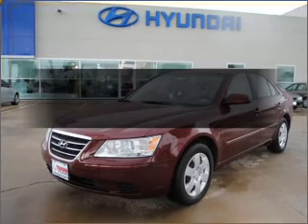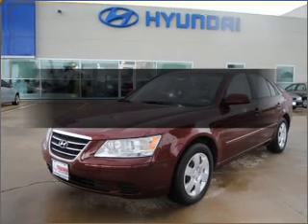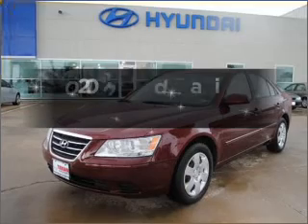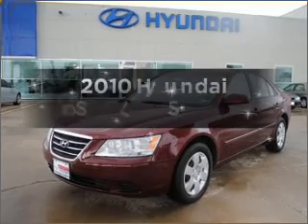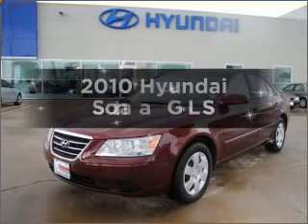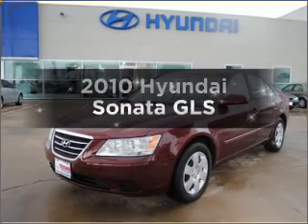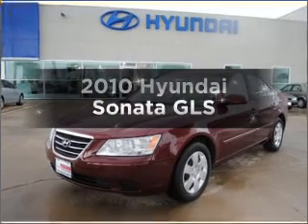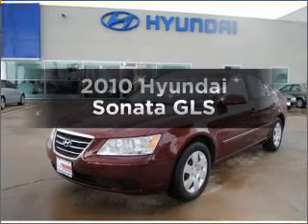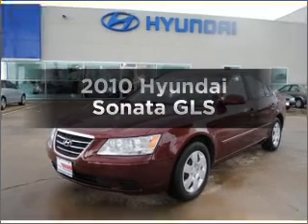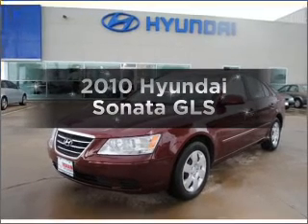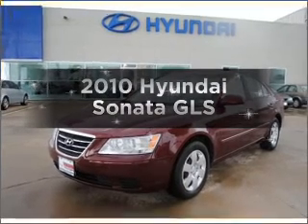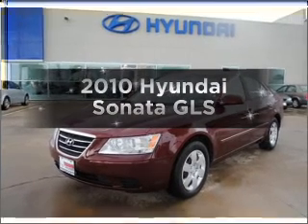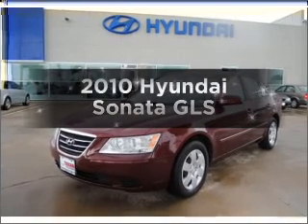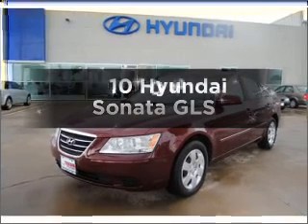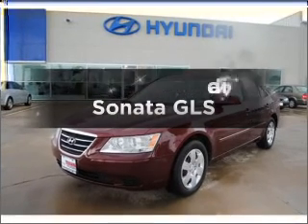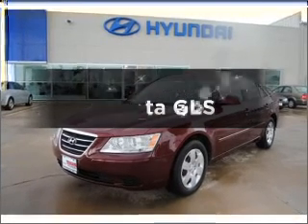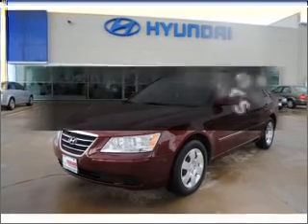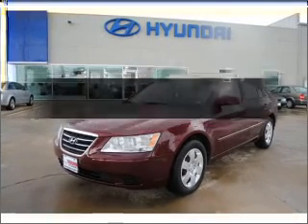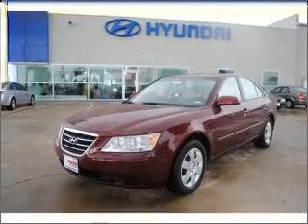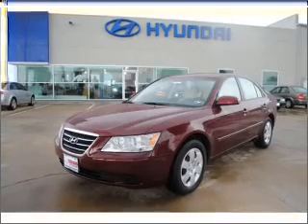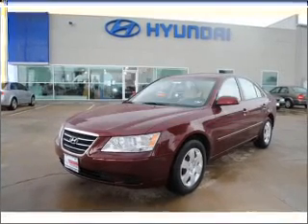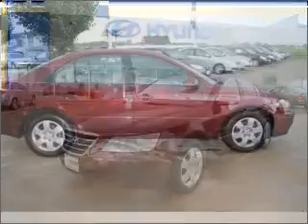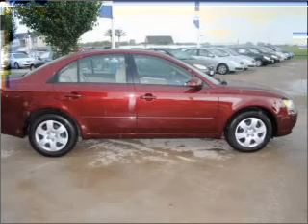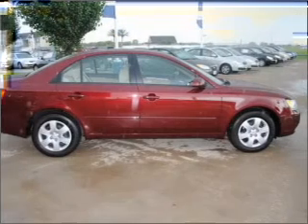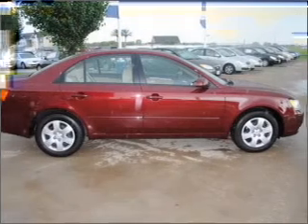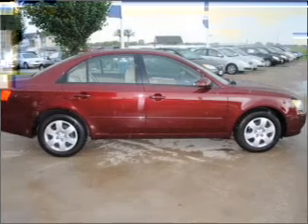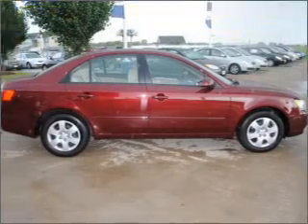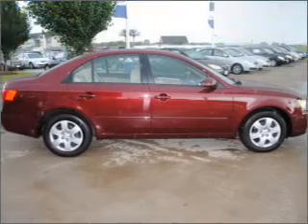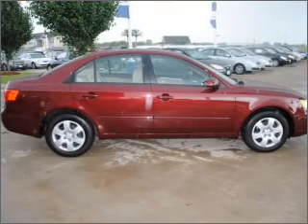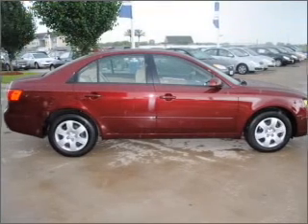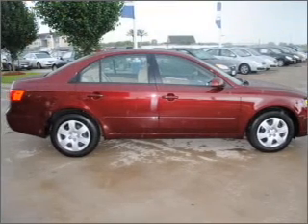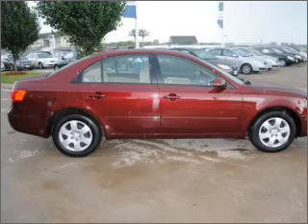Introducing the 2010 Hyundai Sonata. Travel the roads in style and comfort in this great vehicle.